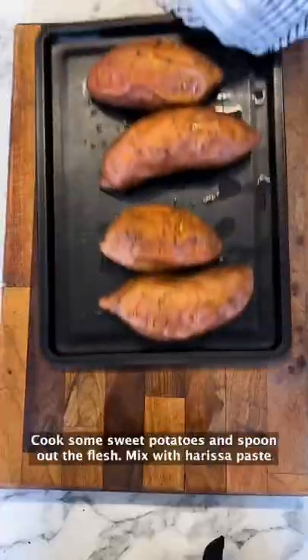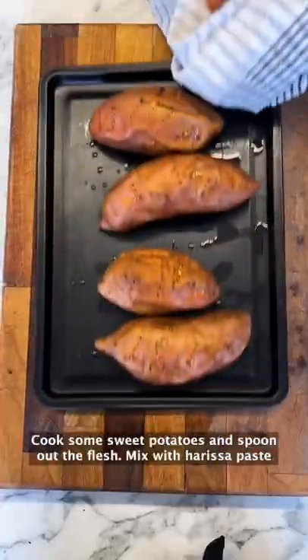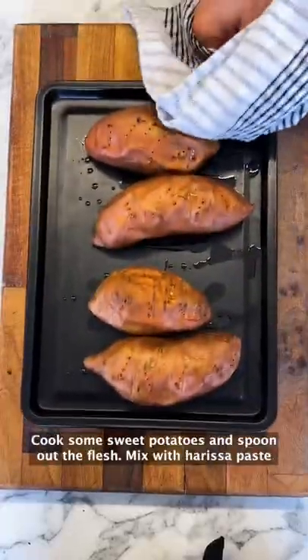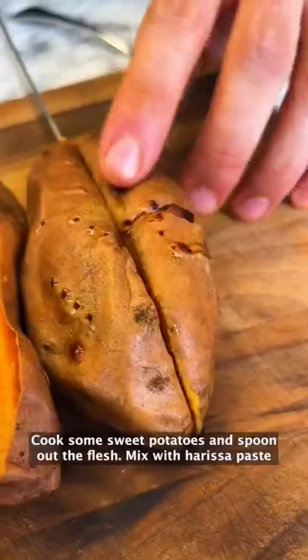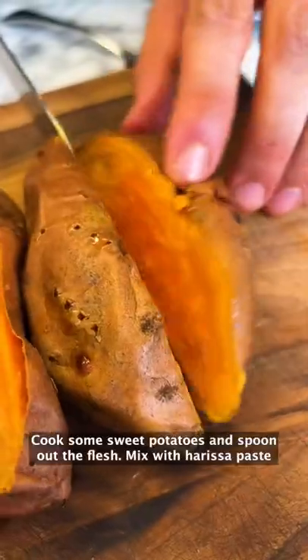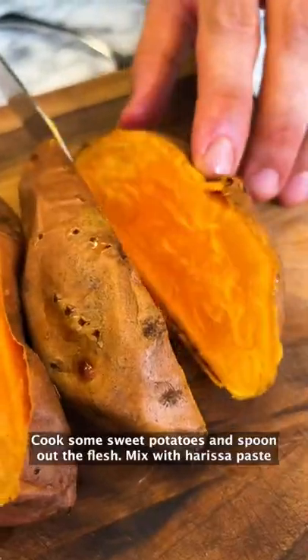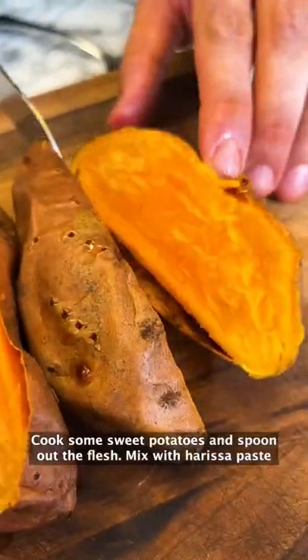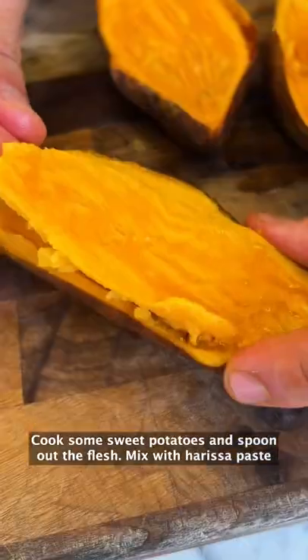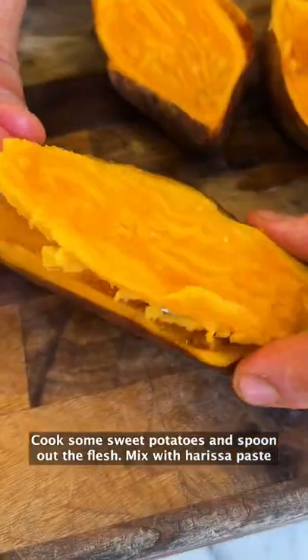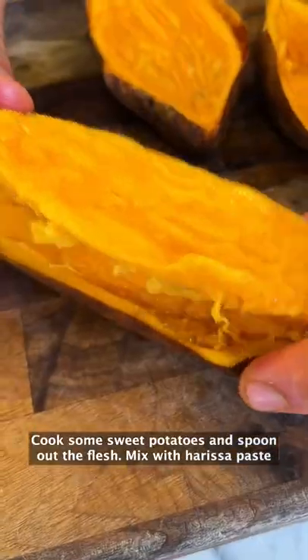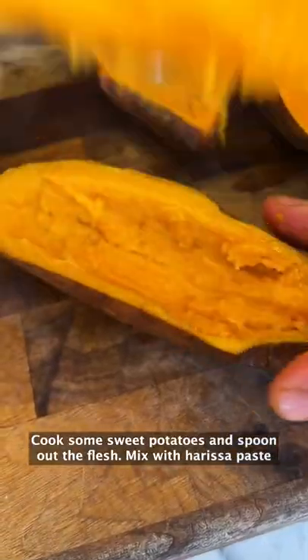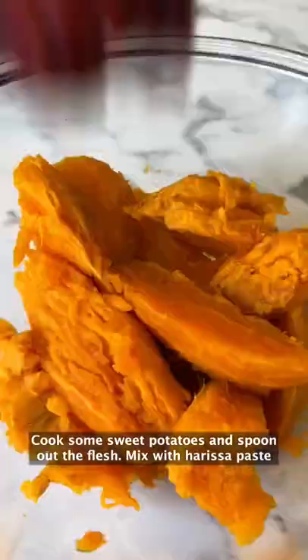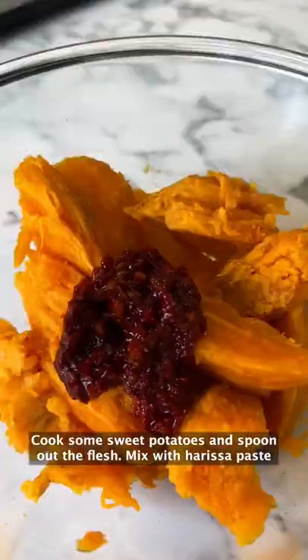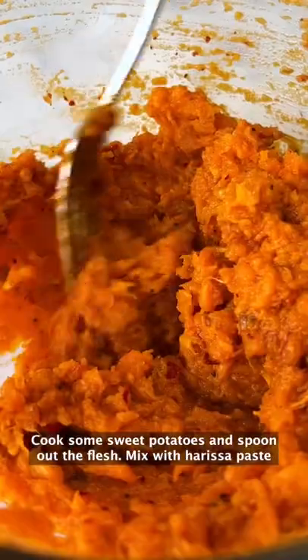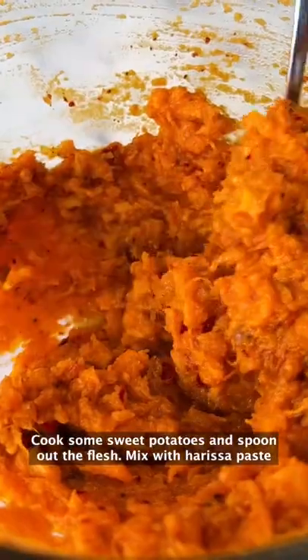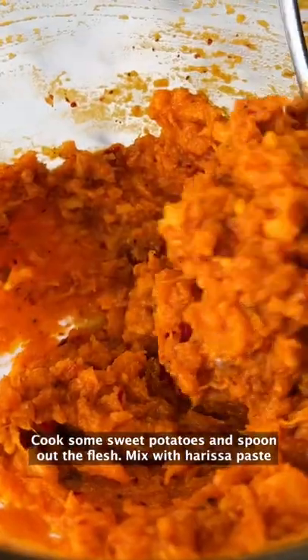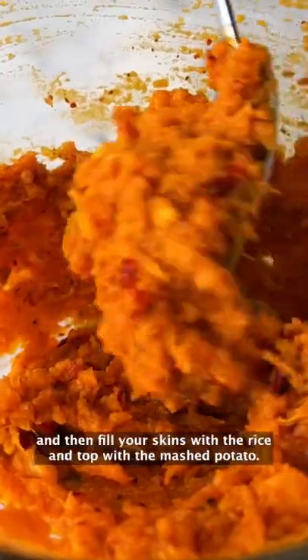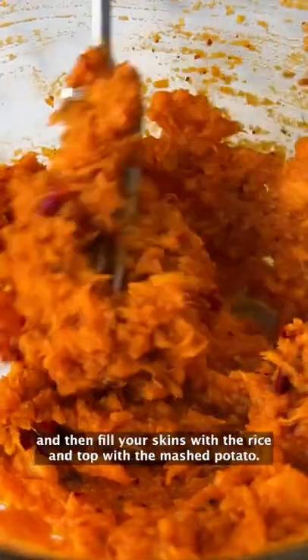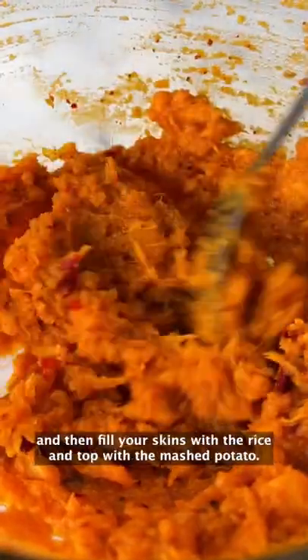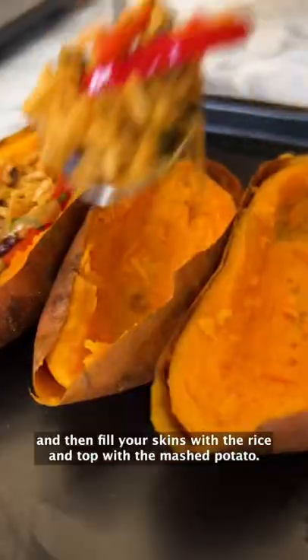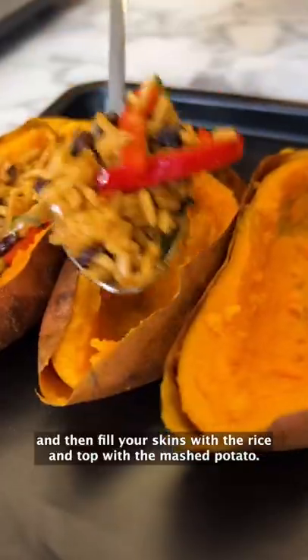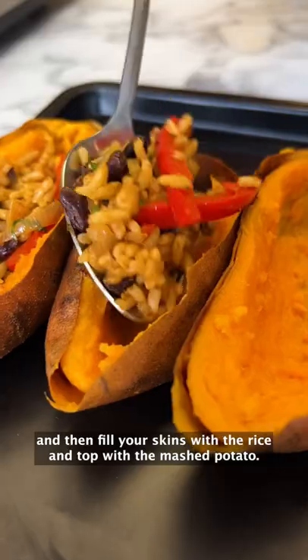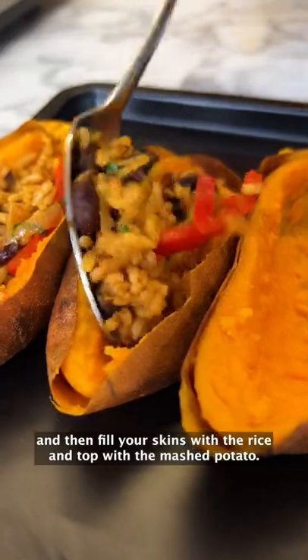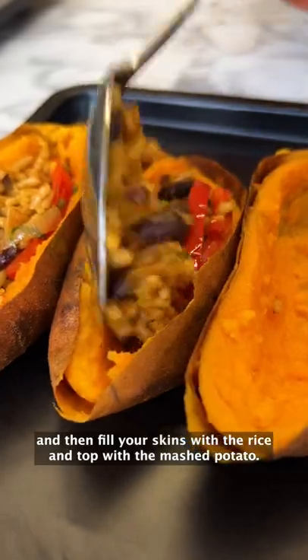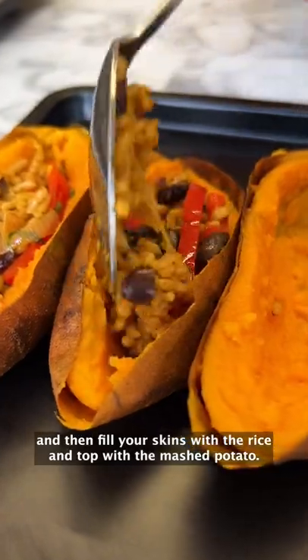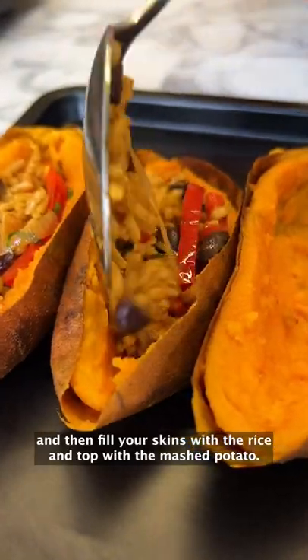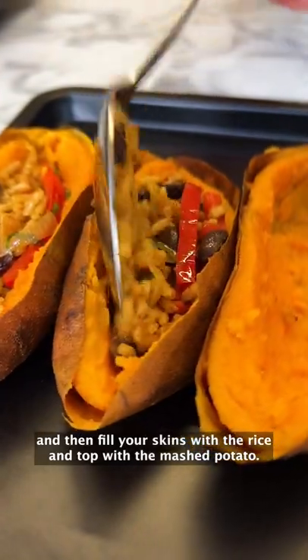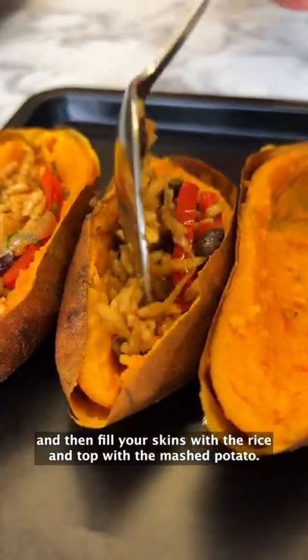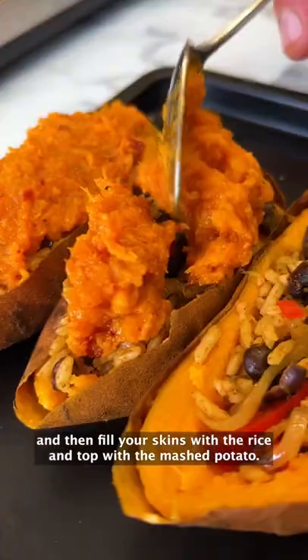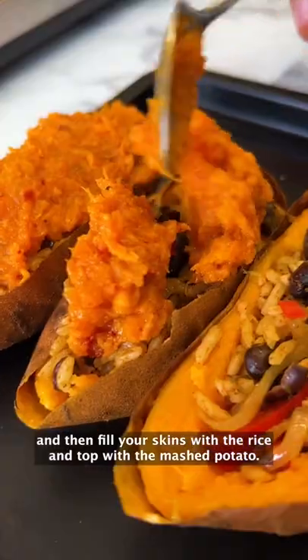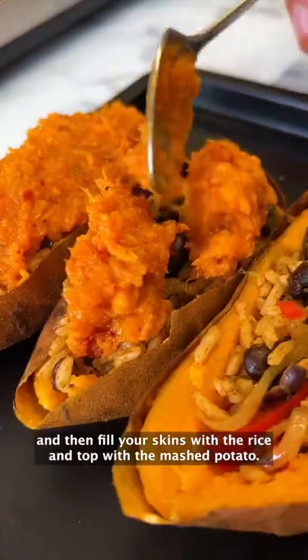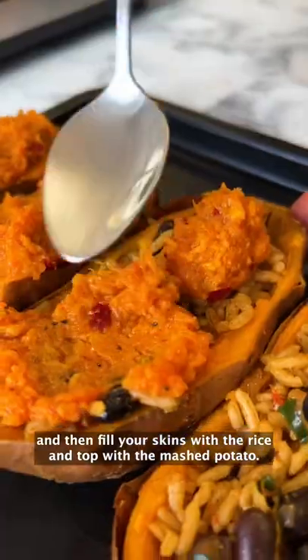Cook some sweet potatoes and spoon out the flesh. Mix with harissa paste and then fill your skins with the rice and top with the mashed potato.